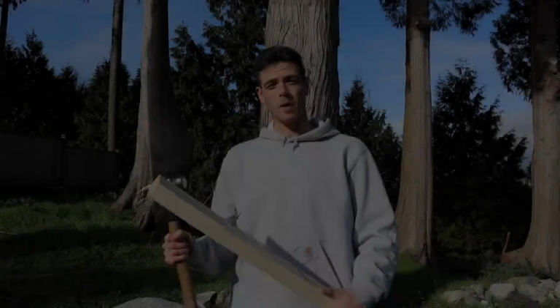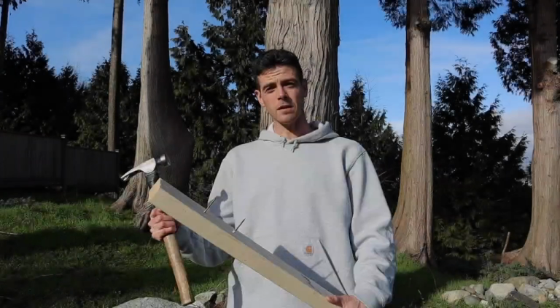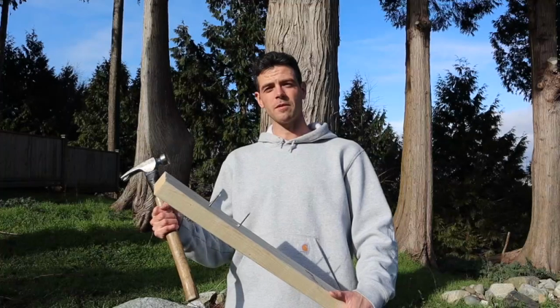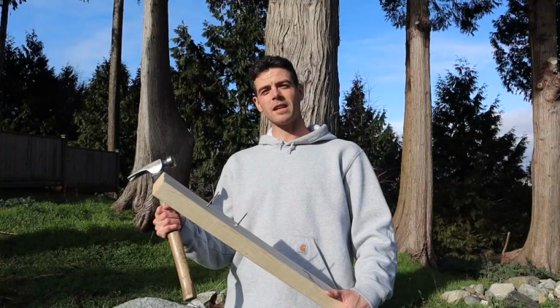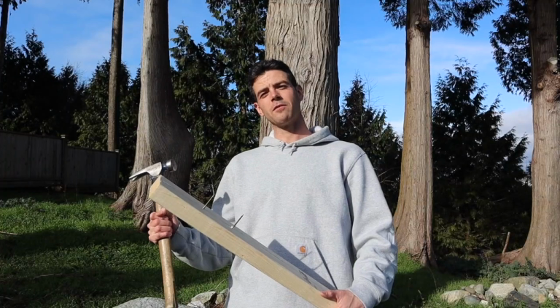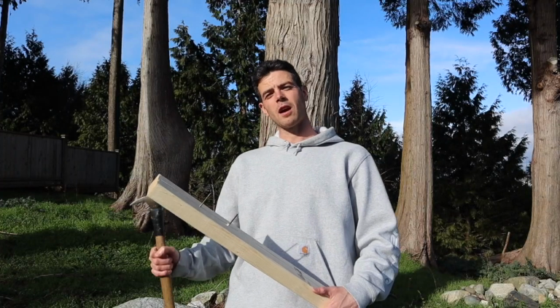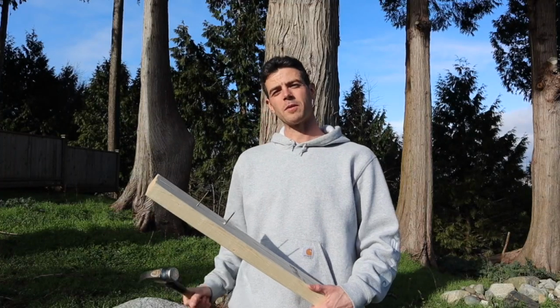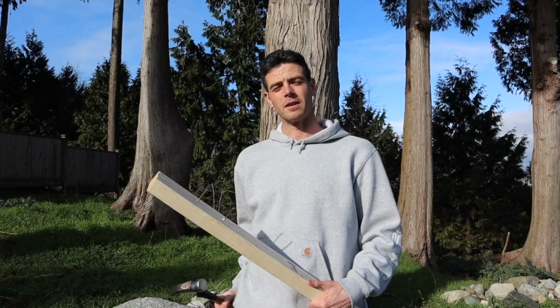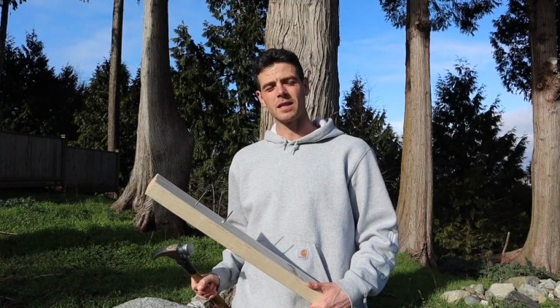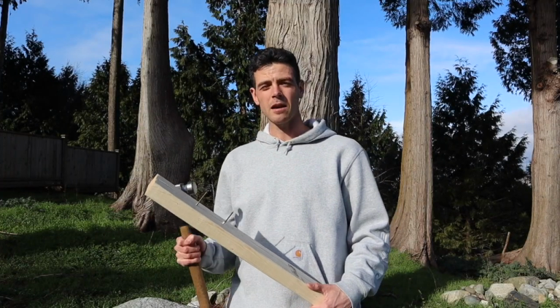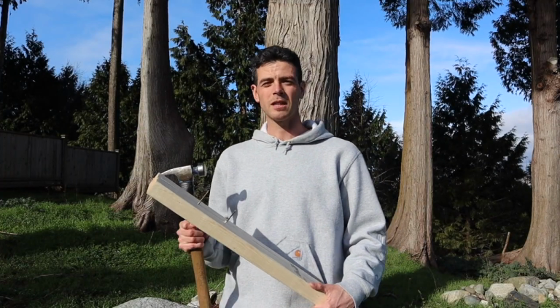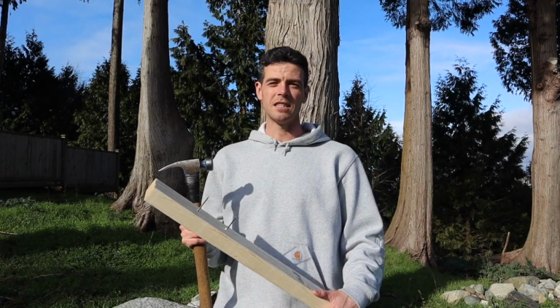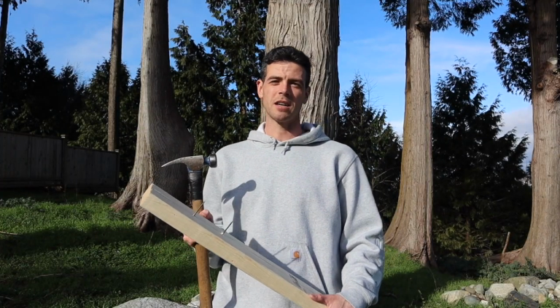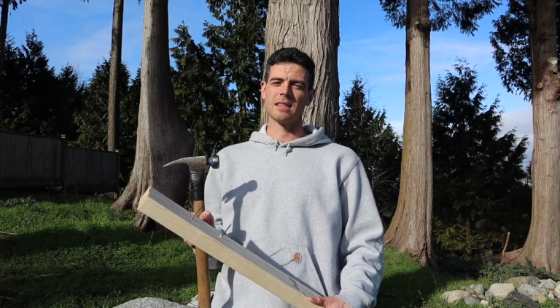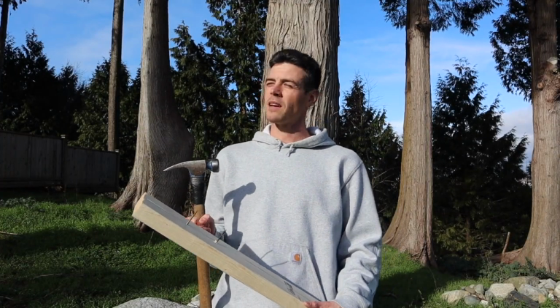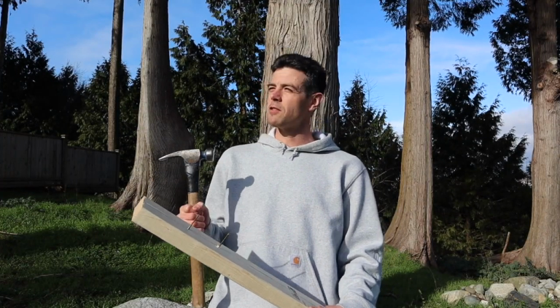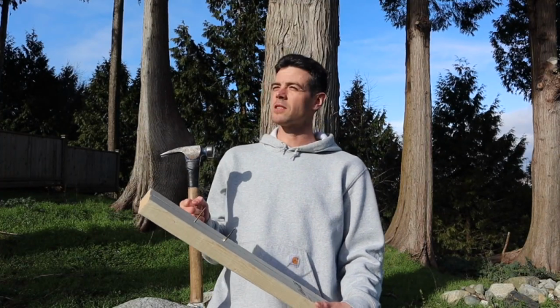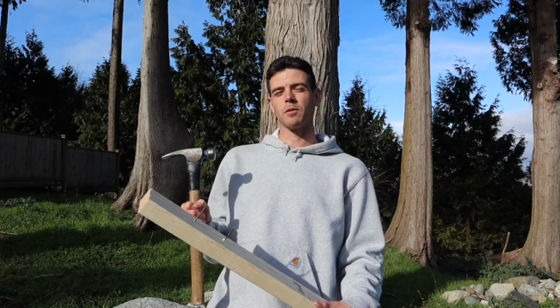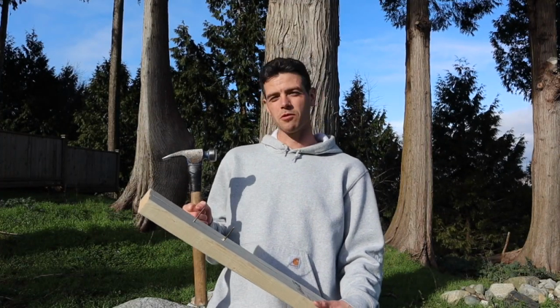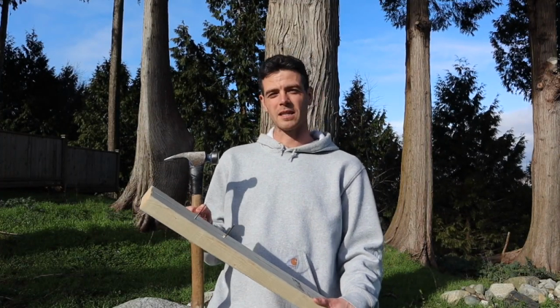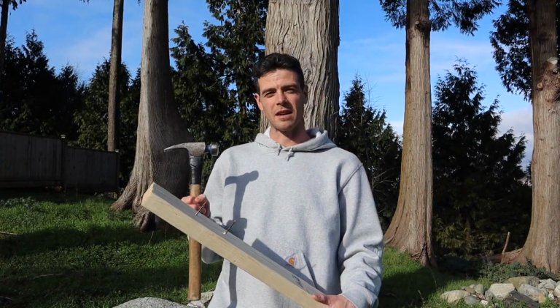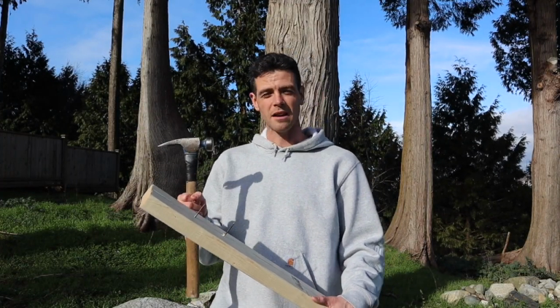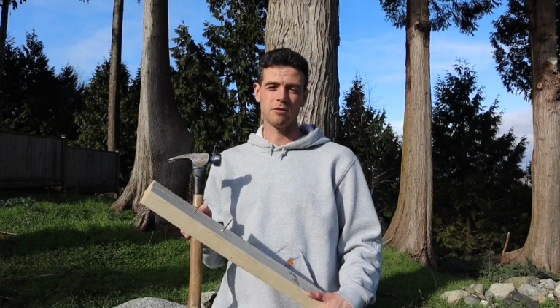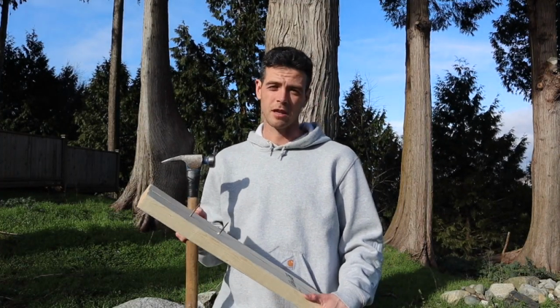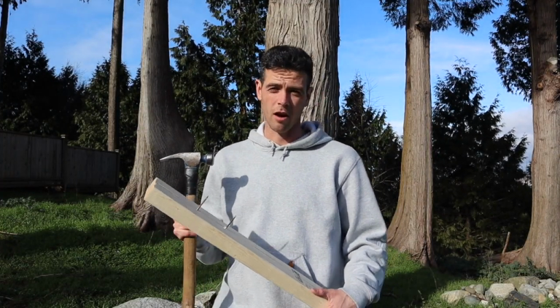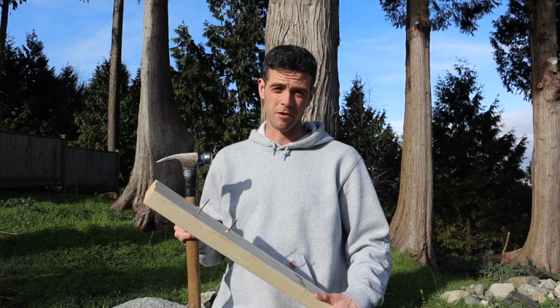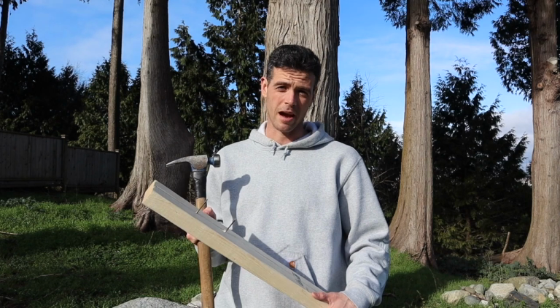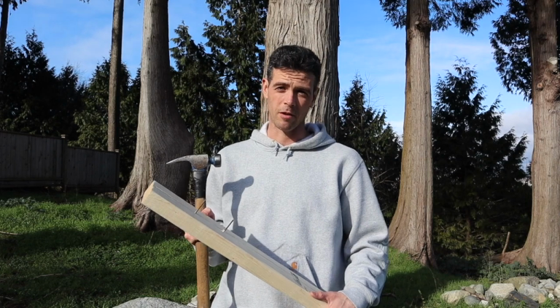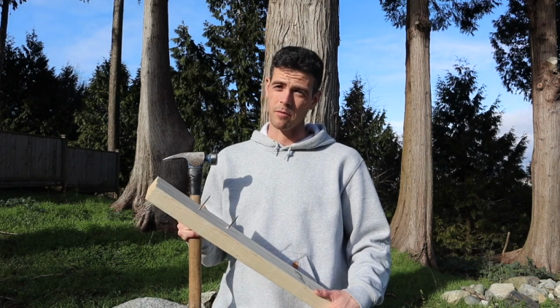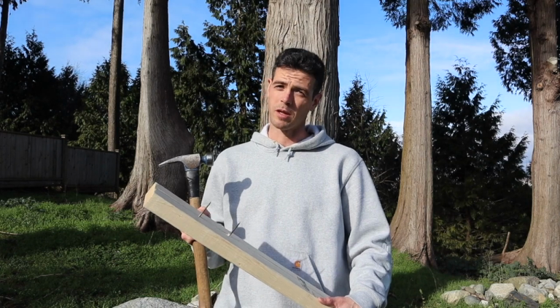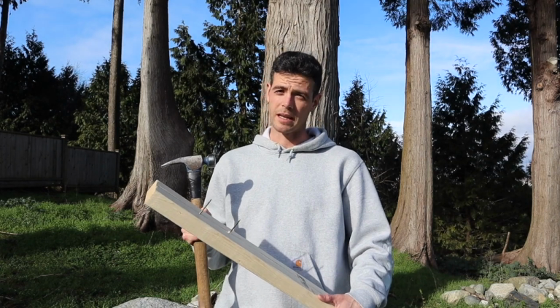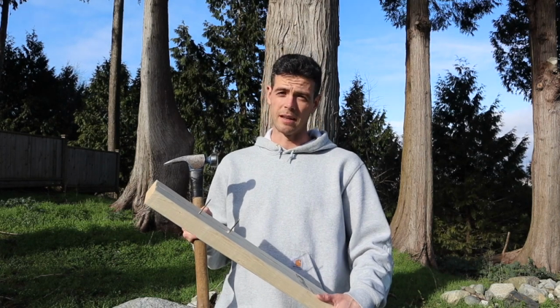Welcome to Vancouver Carpenter. Today I want to teach you guys a few simple tricks on how to use the claw of your hammer for pulling nails.